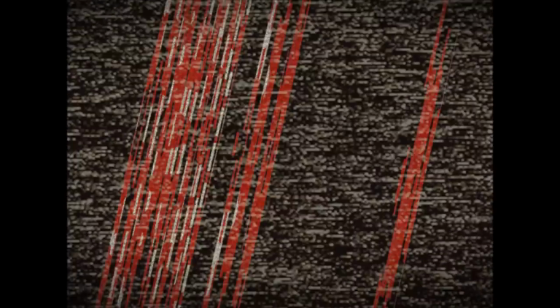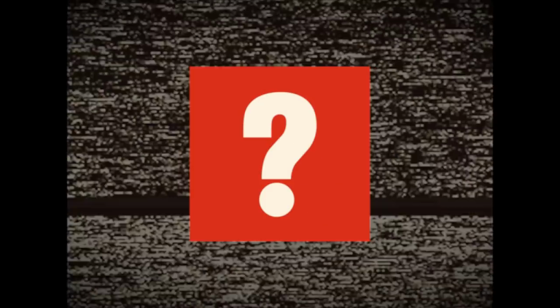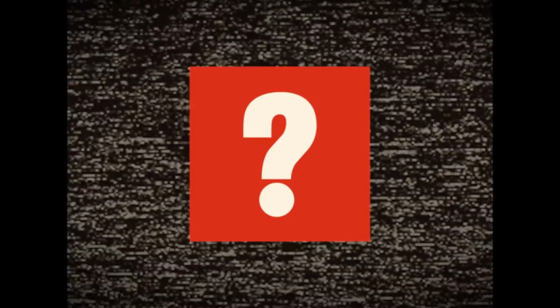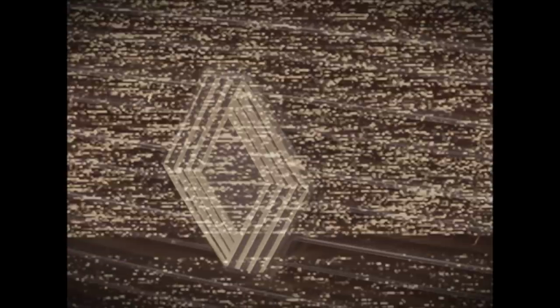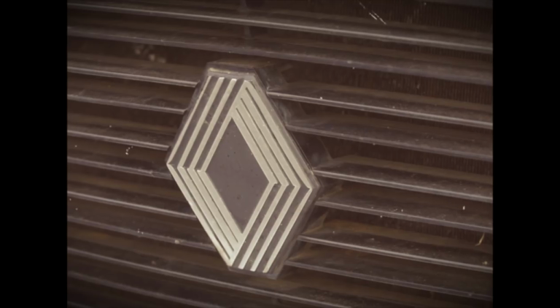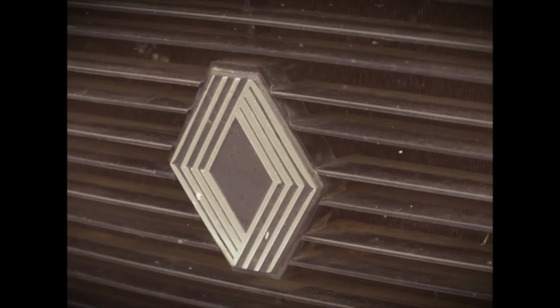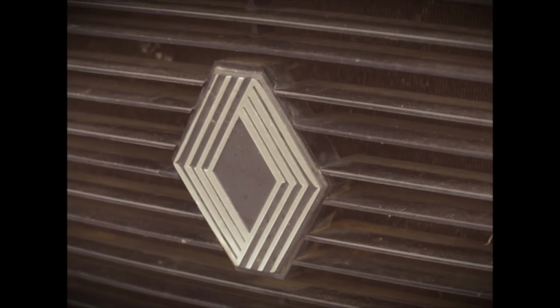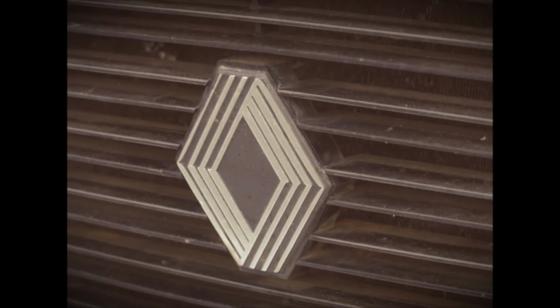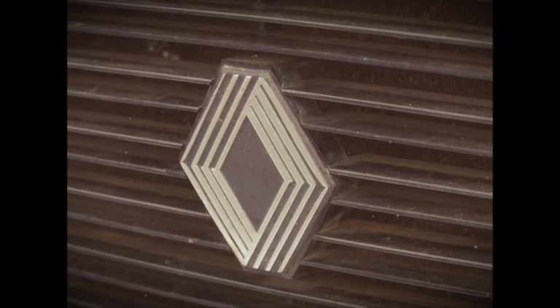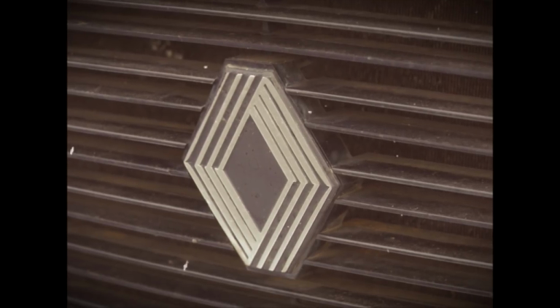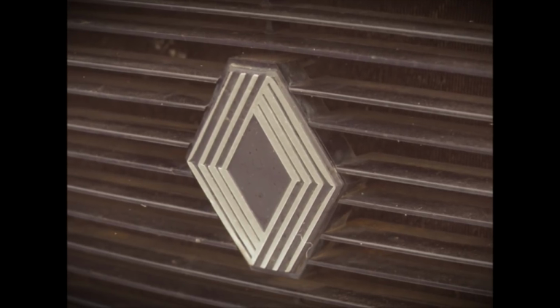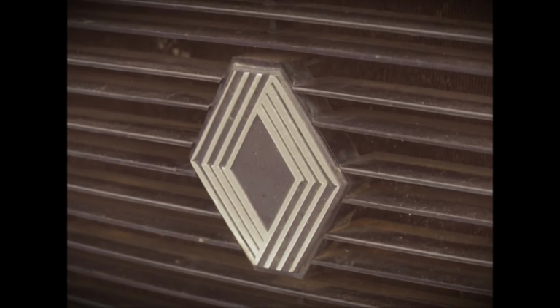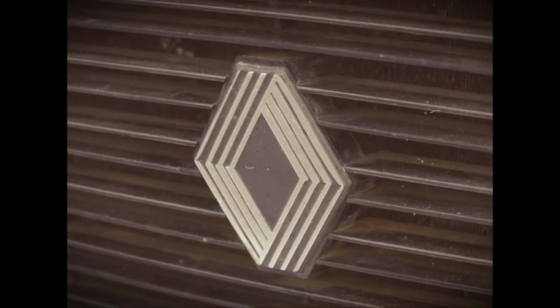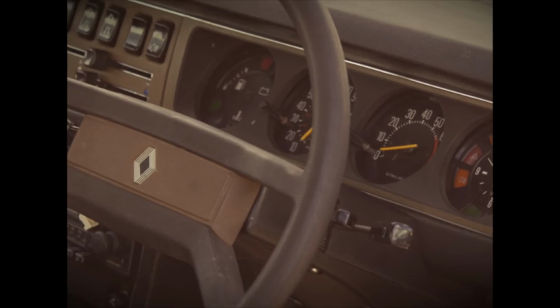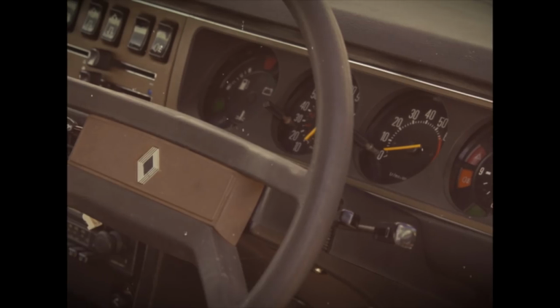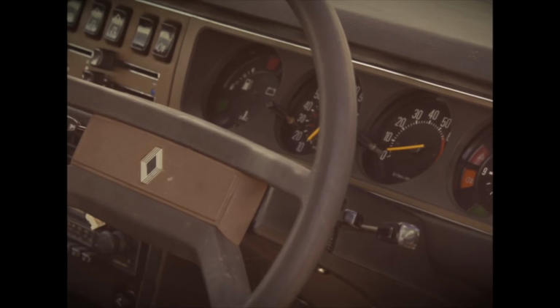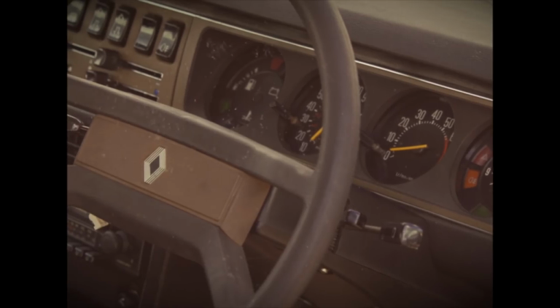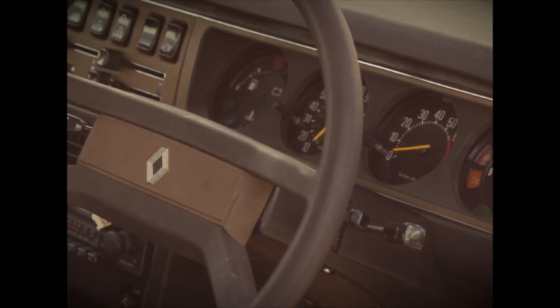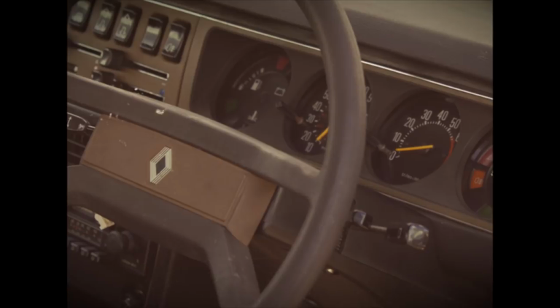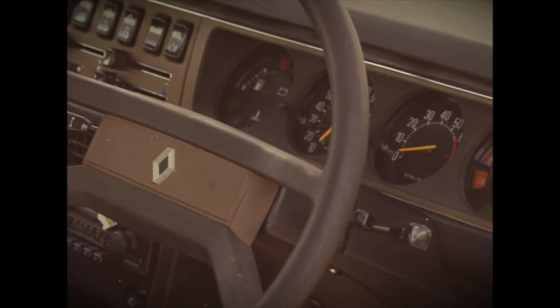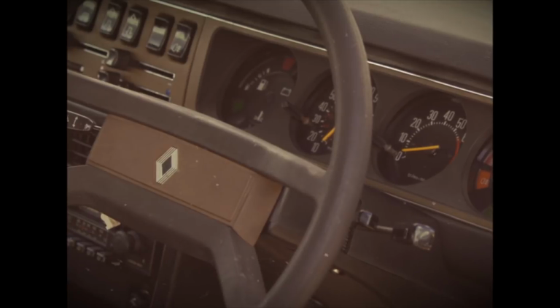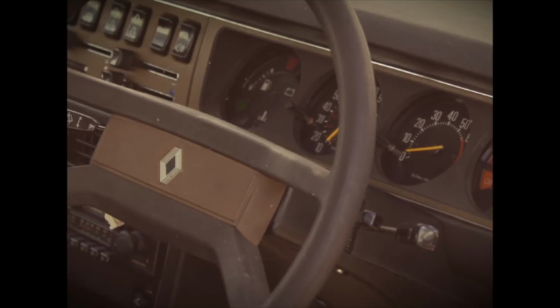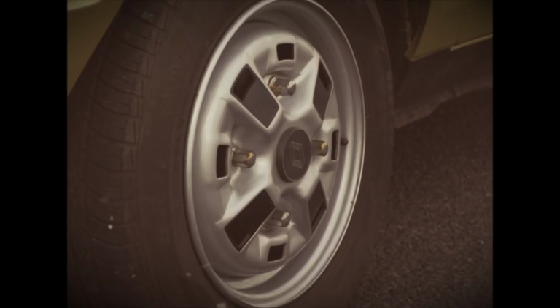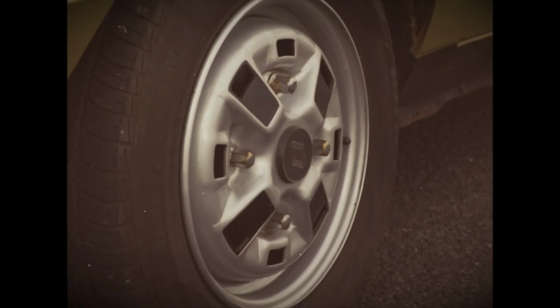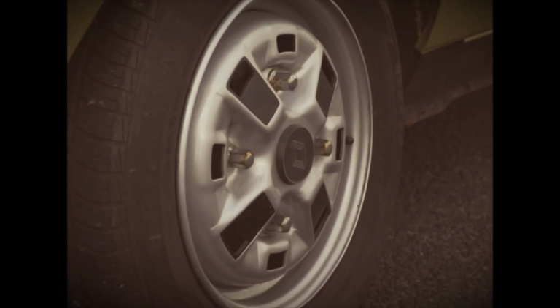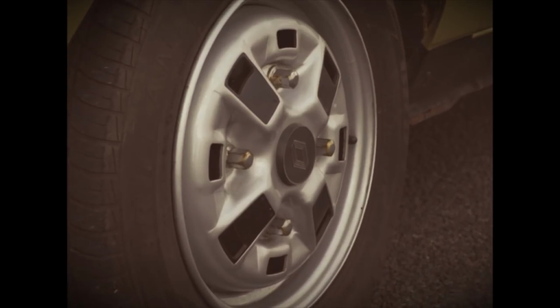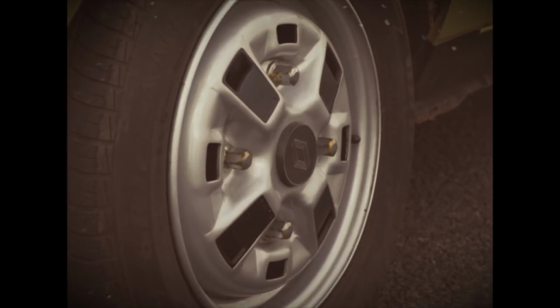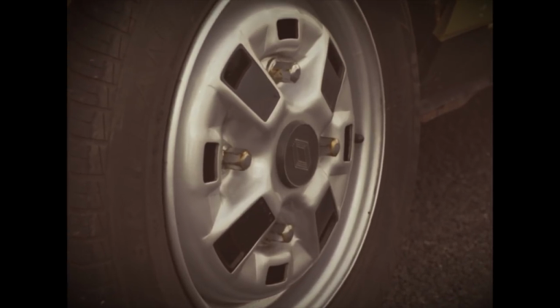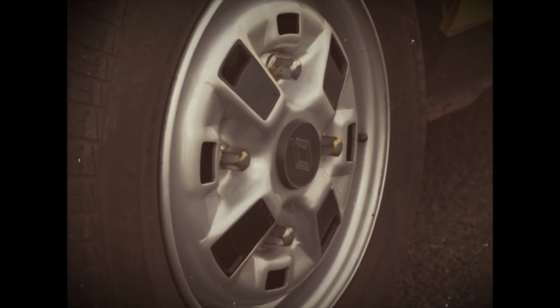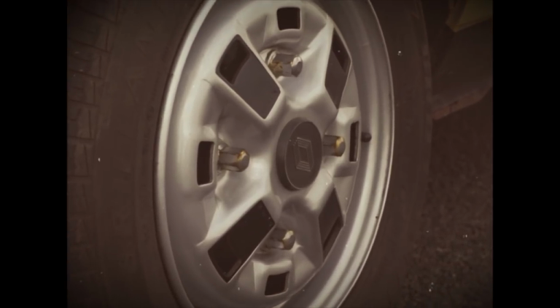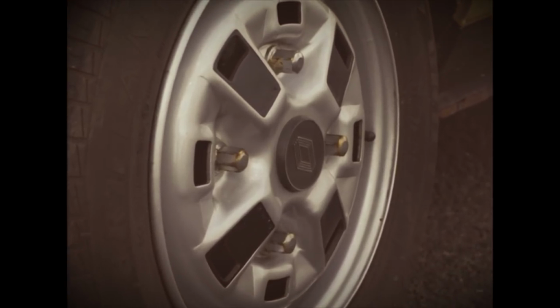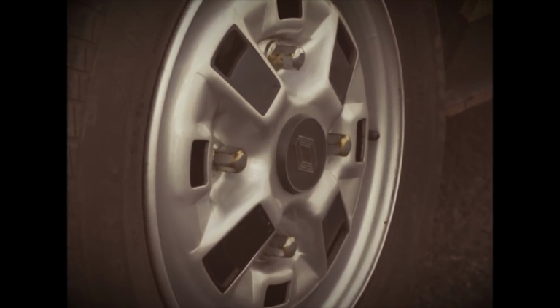For 40 years, What Car has been honouring the very best cars on sale to make it easier for UK motorists to buy the best model for their needs.